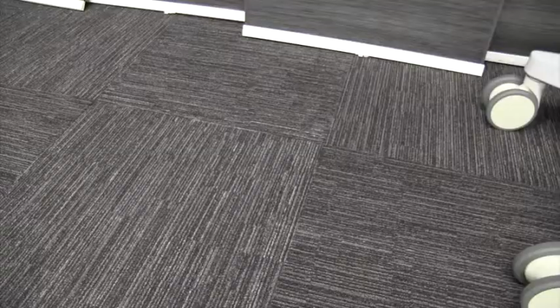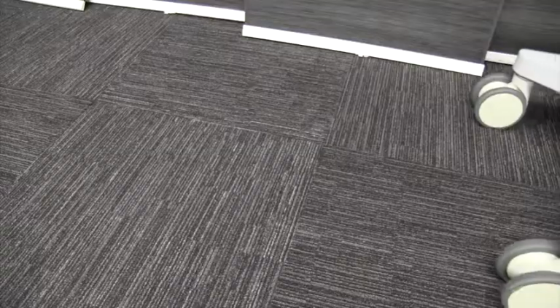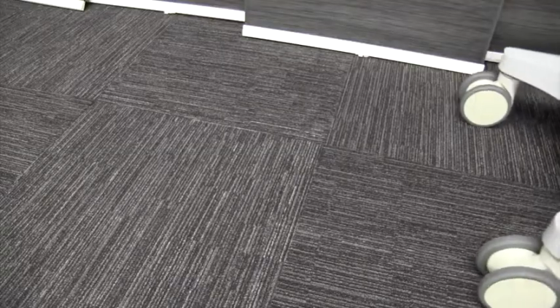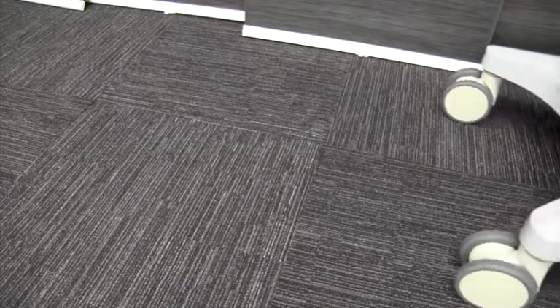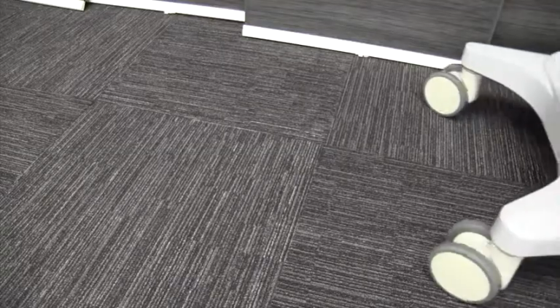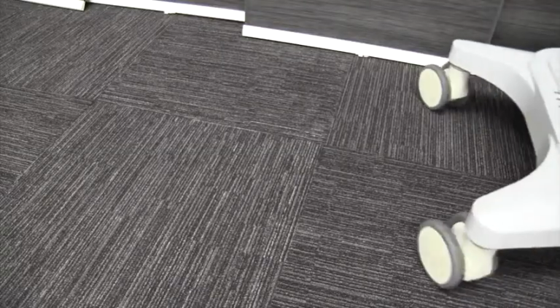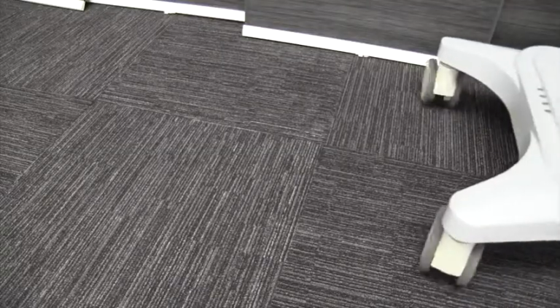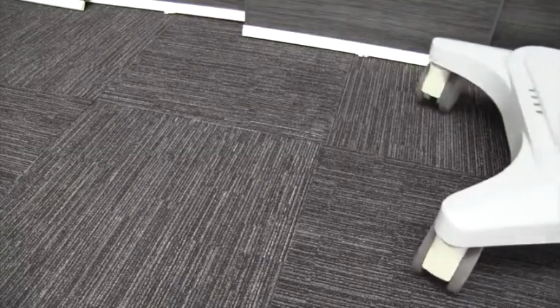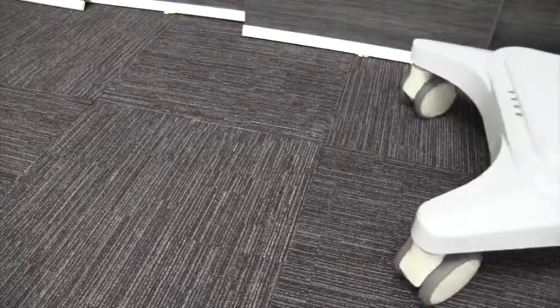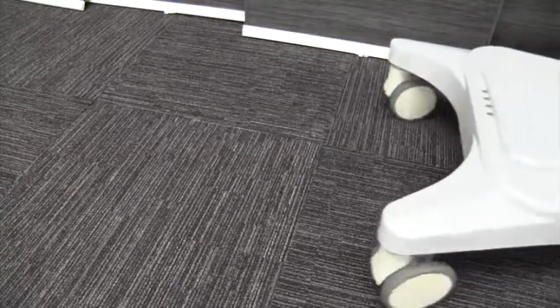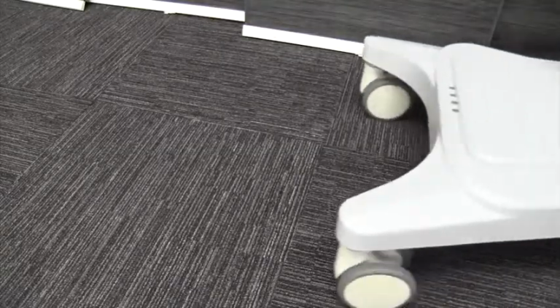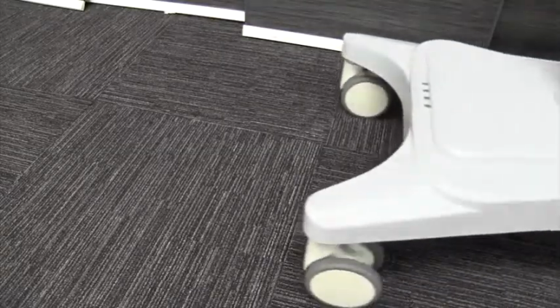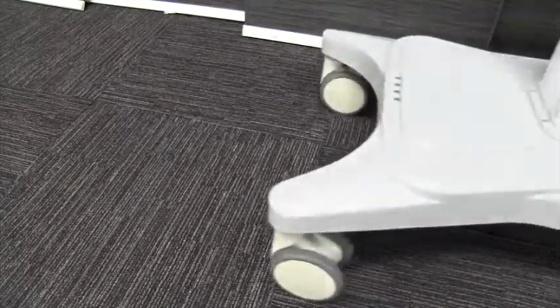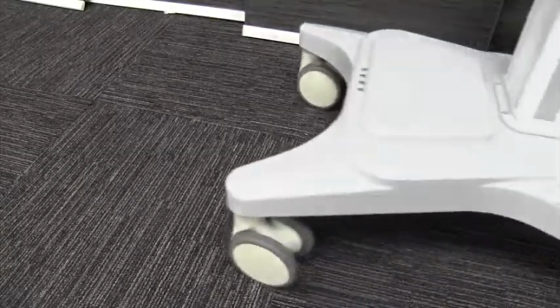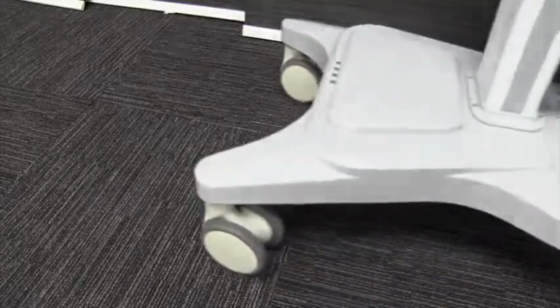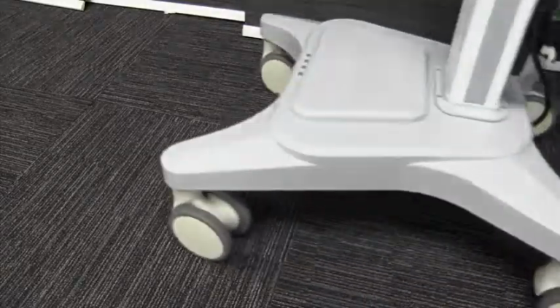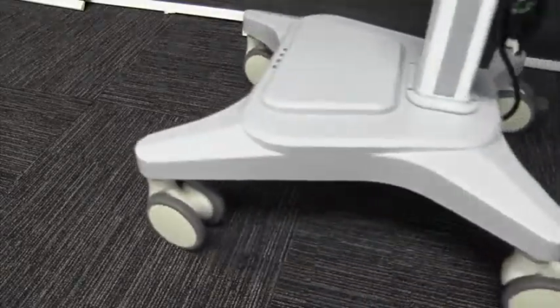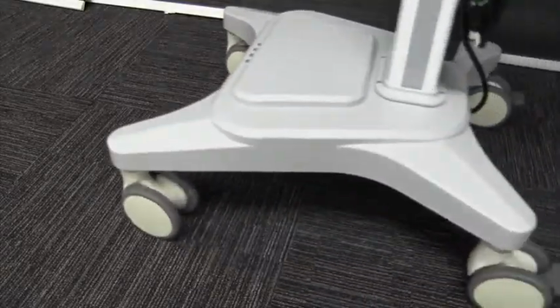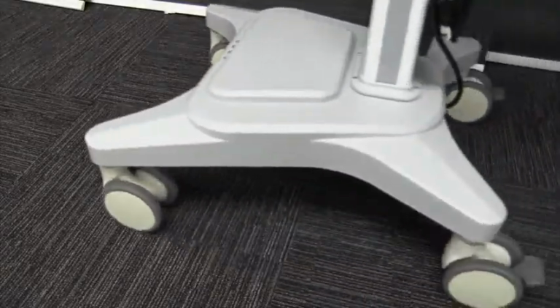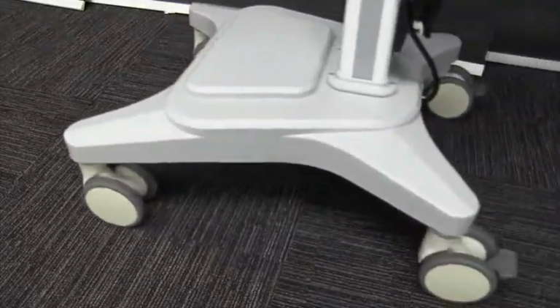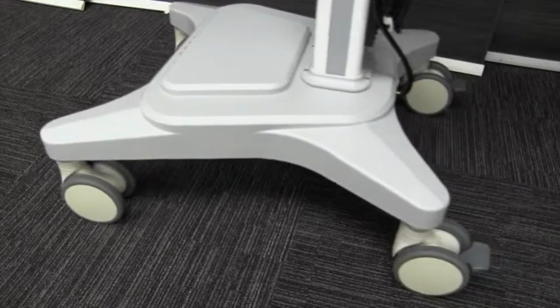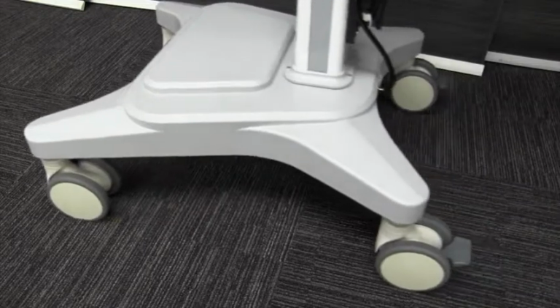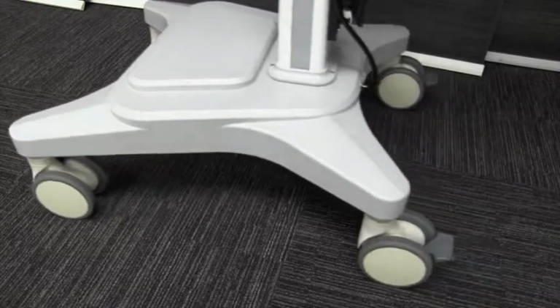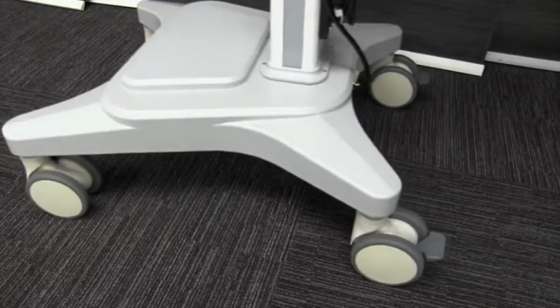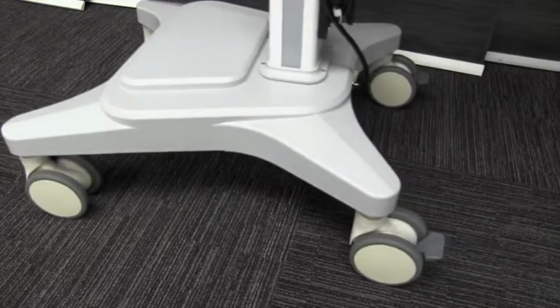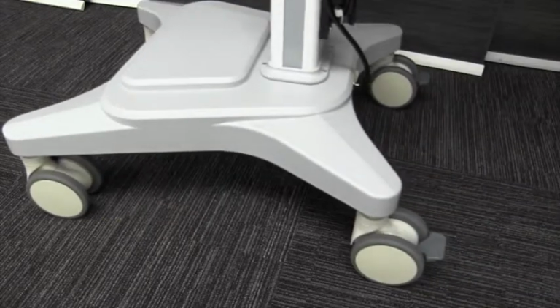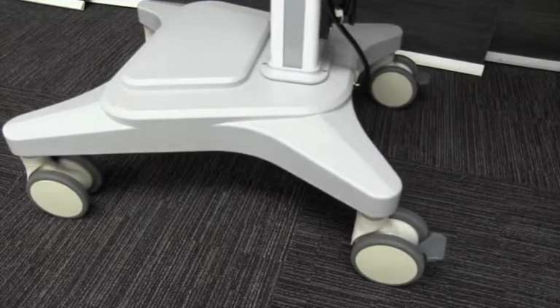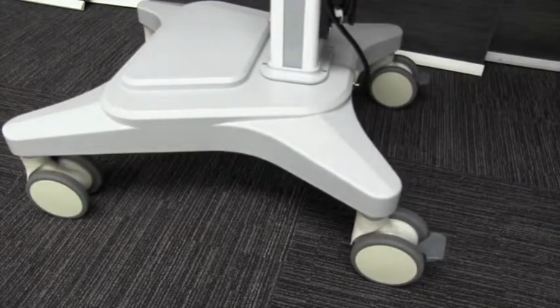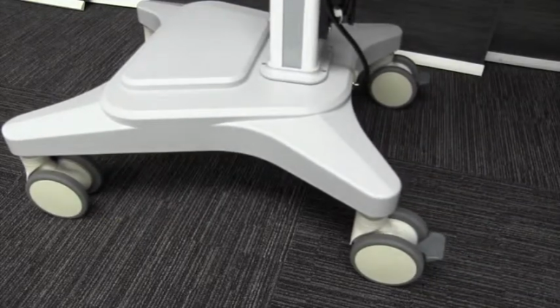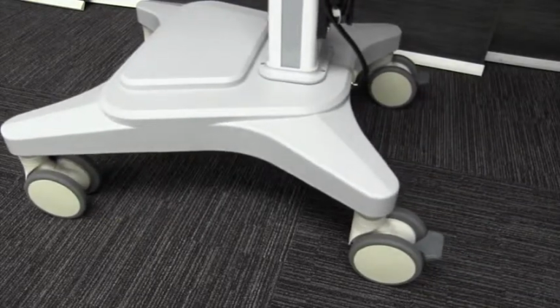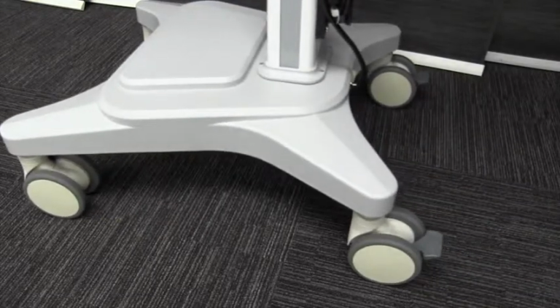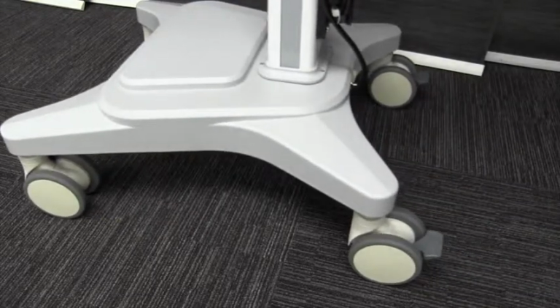Four-inch caster wheels smoothly glide on carpet or hard flooring and lock into place.